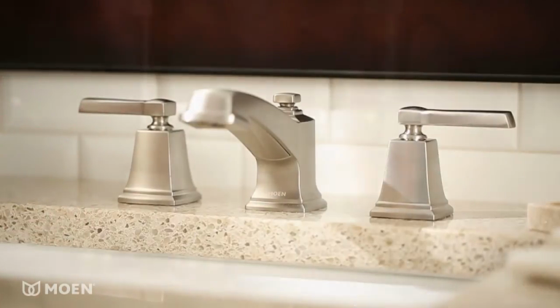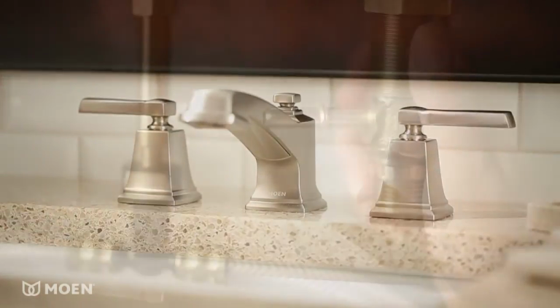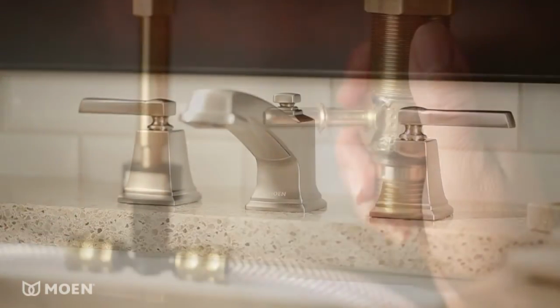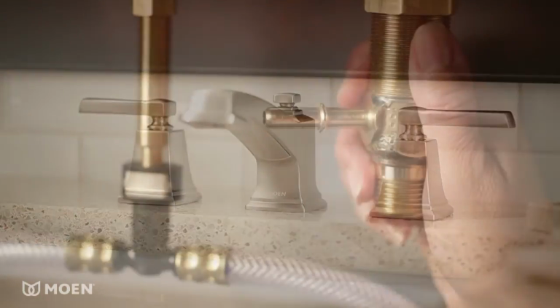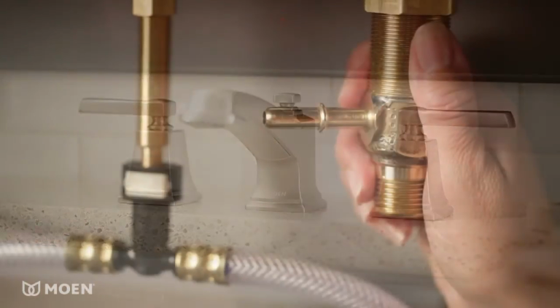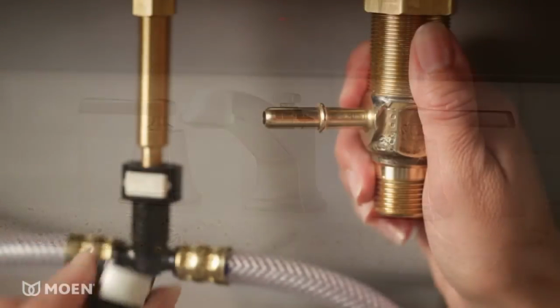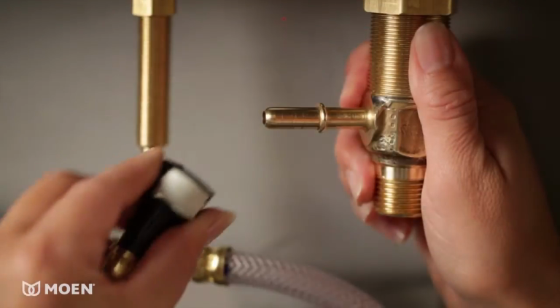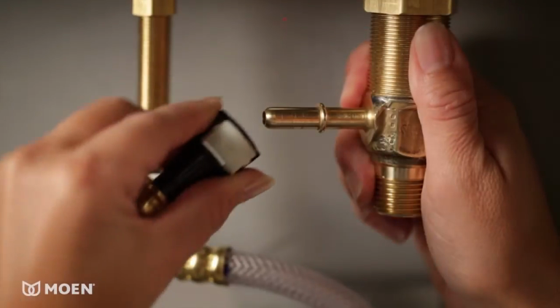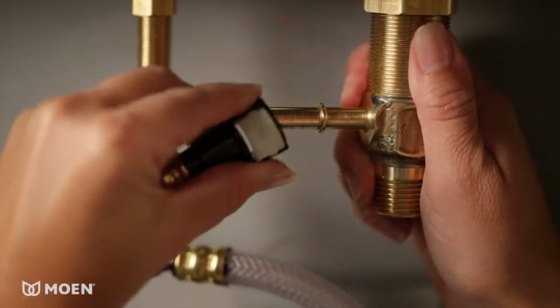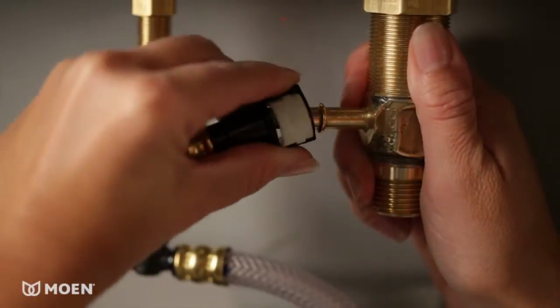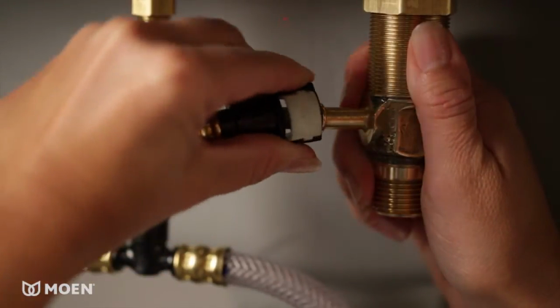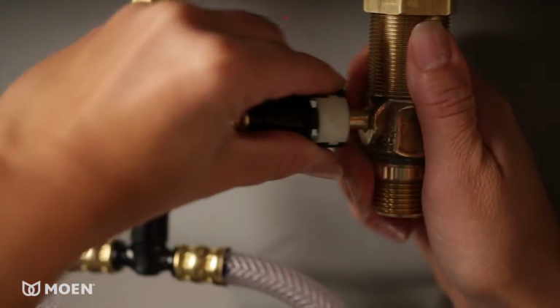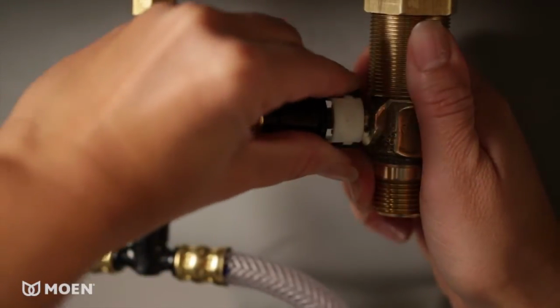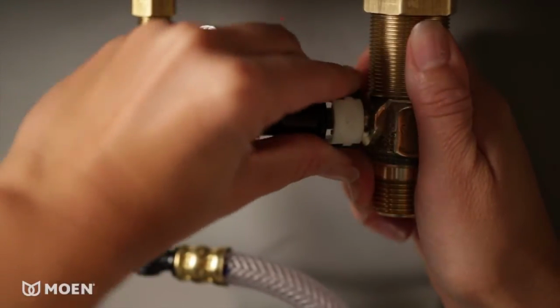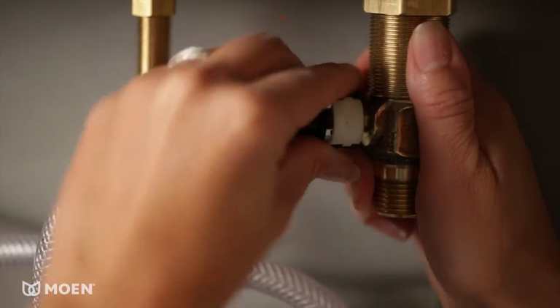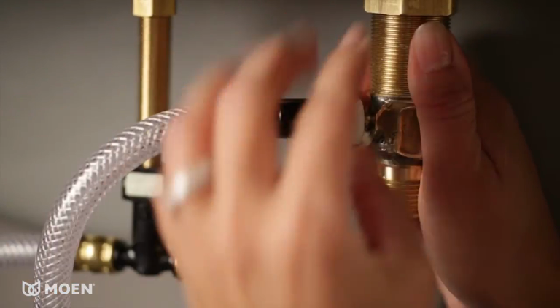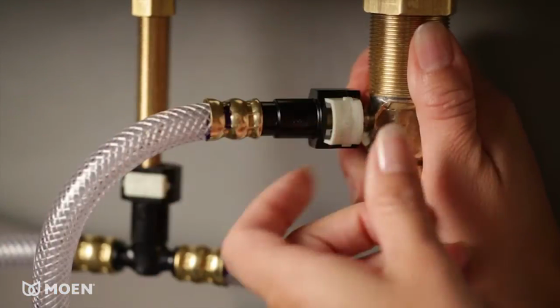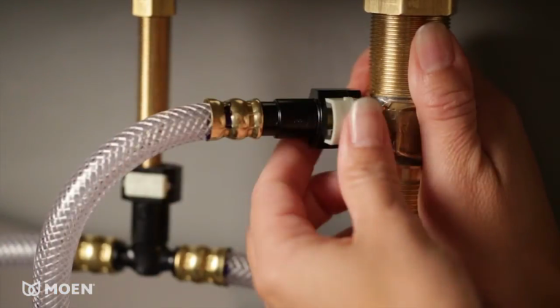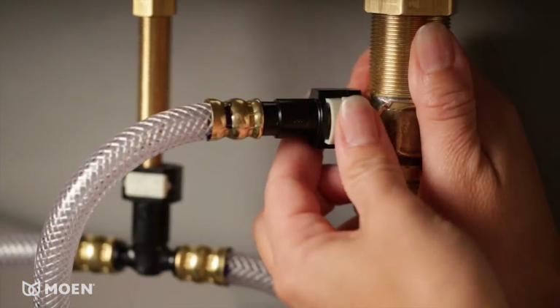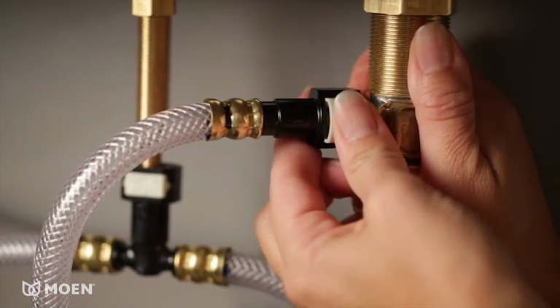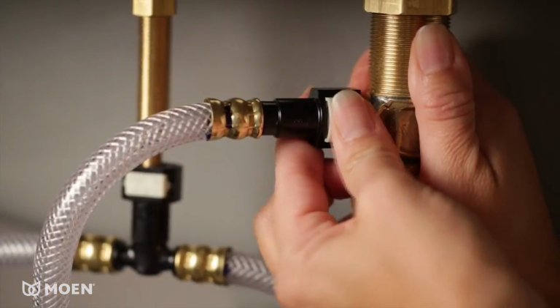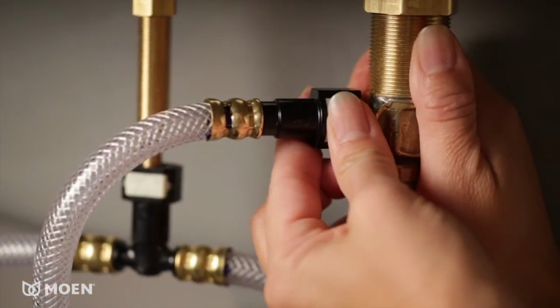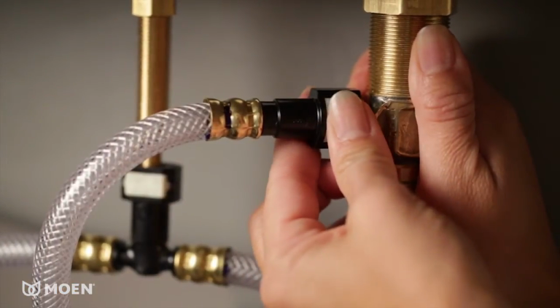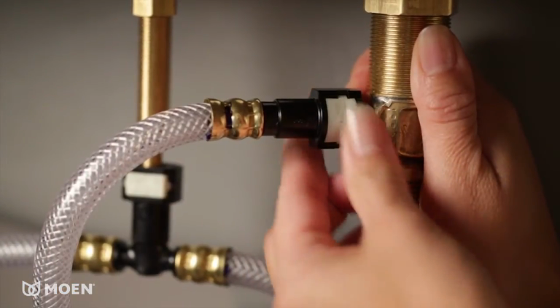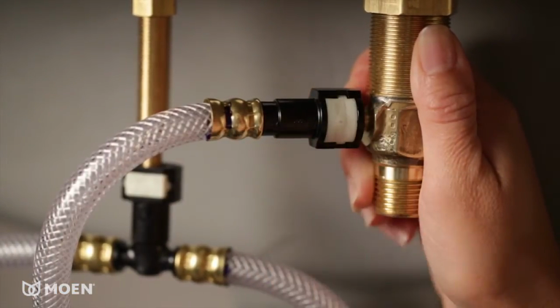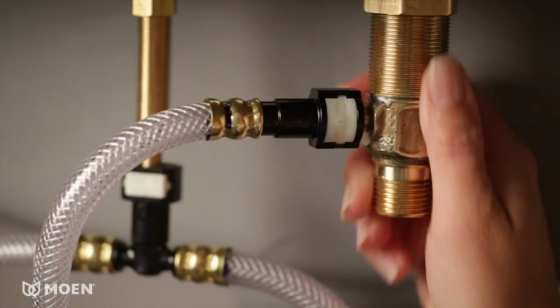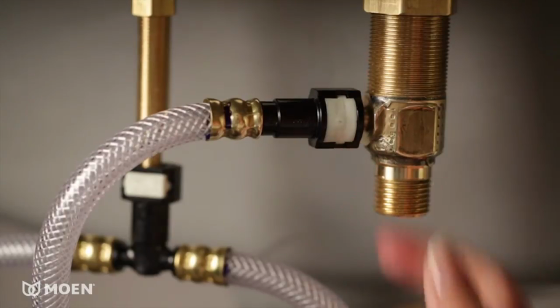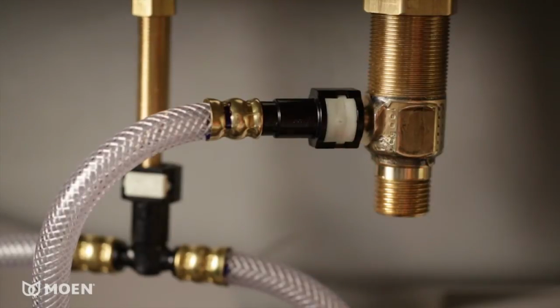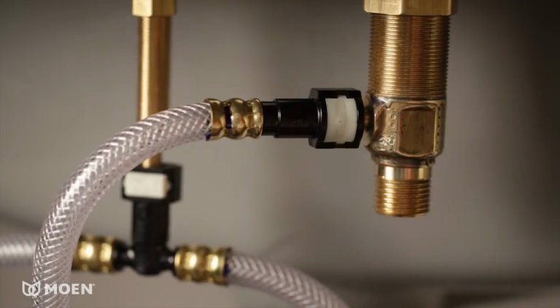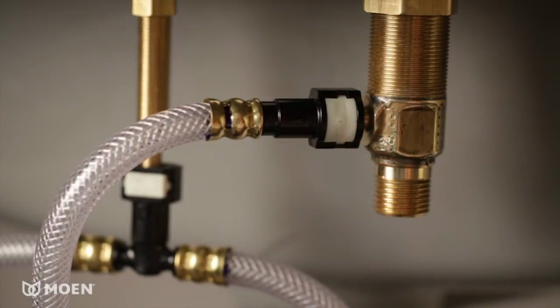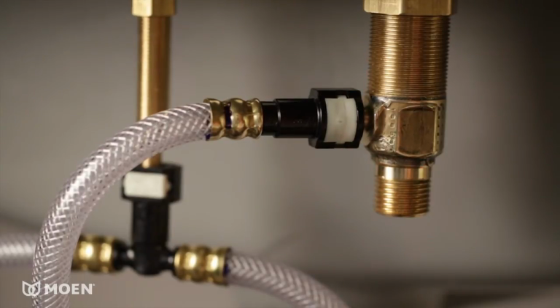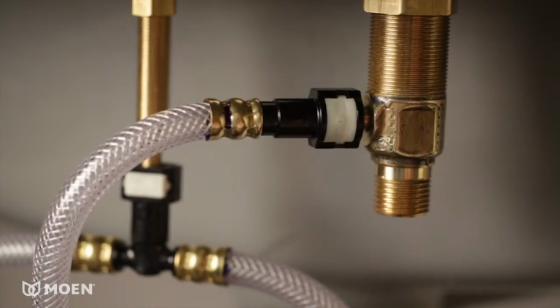When it's time to install, a quick connect system helps you complete the project faster and with fewer tools.